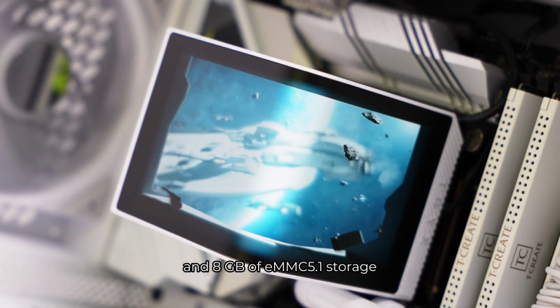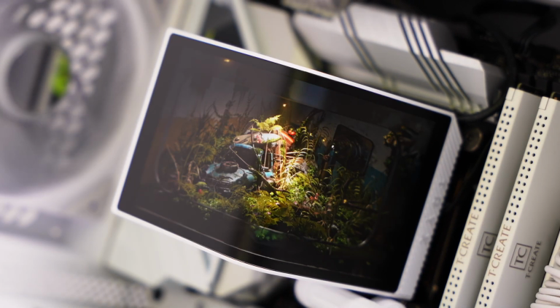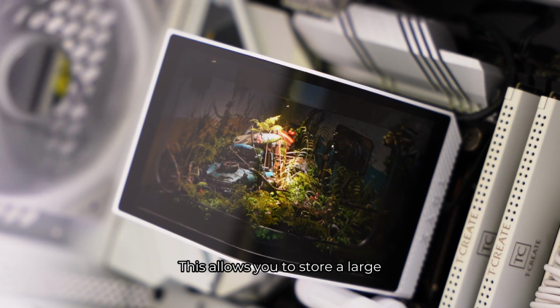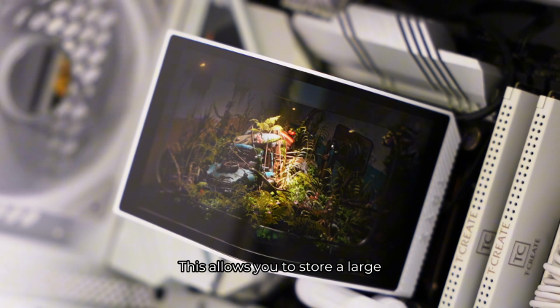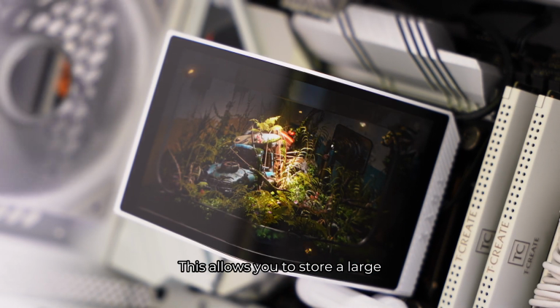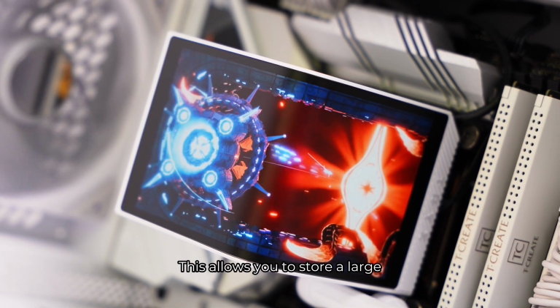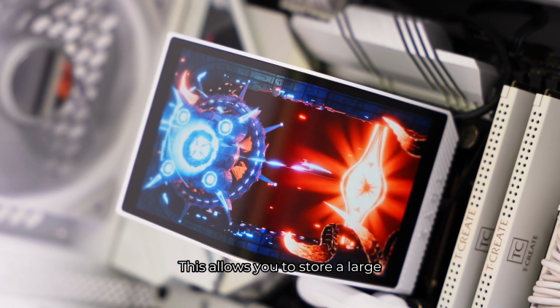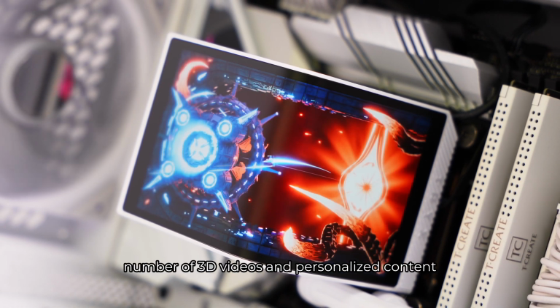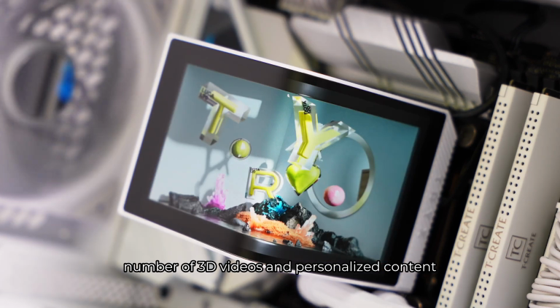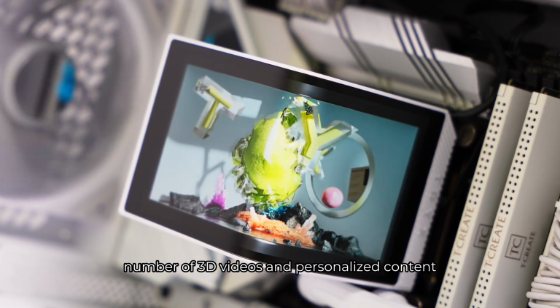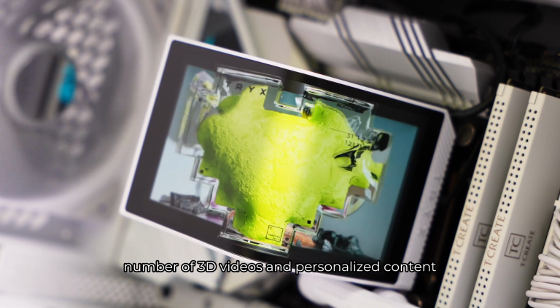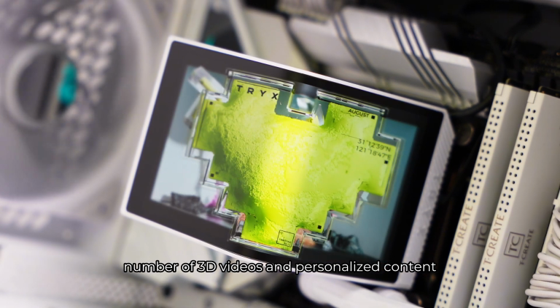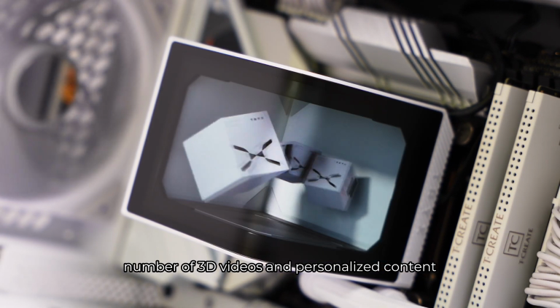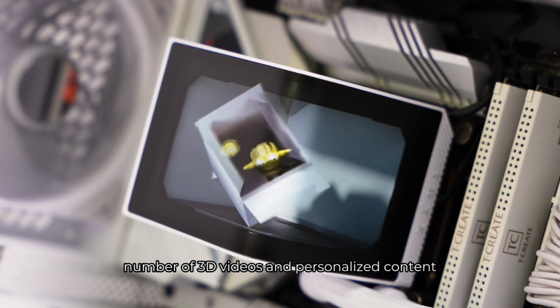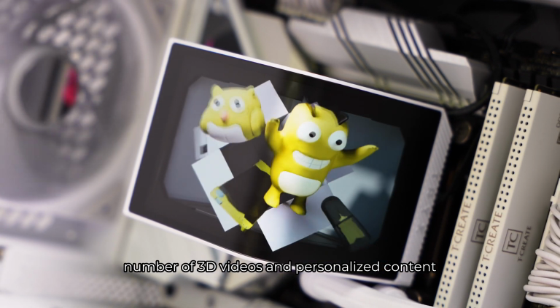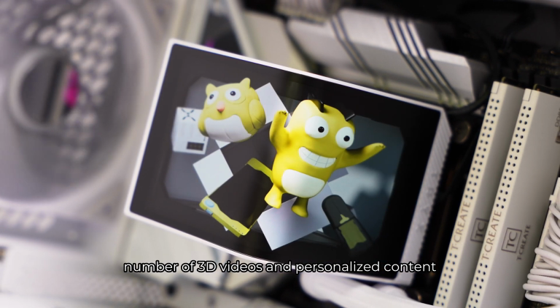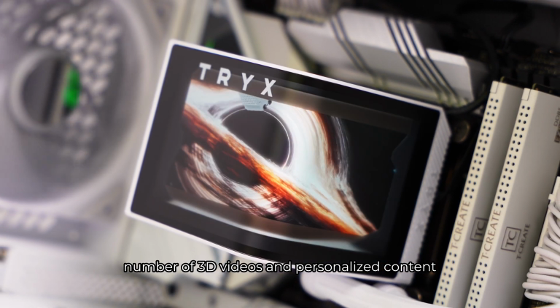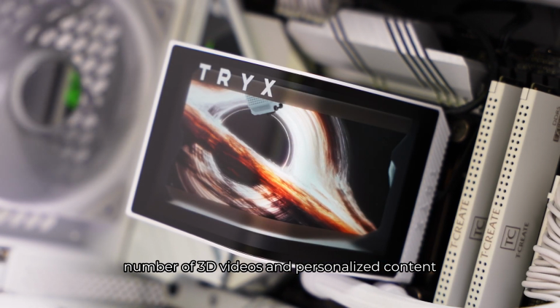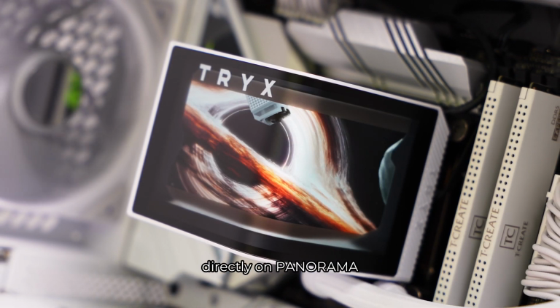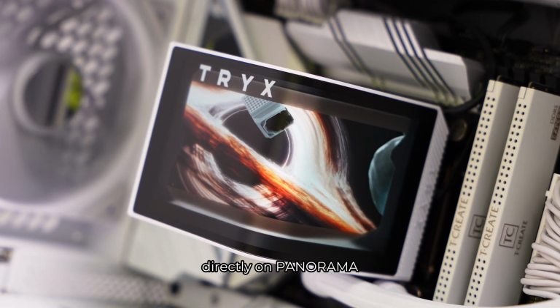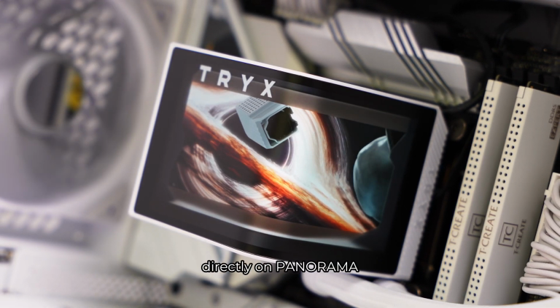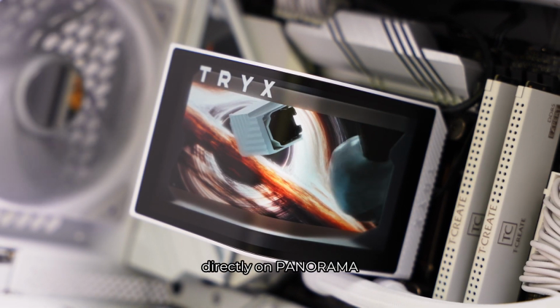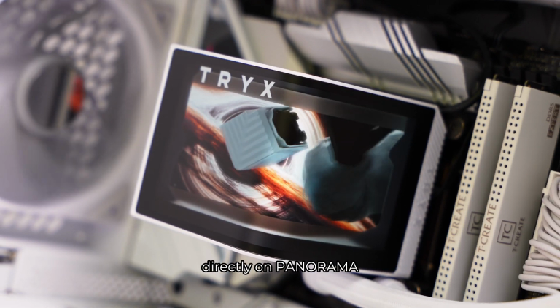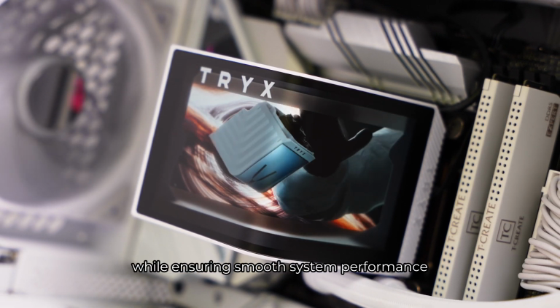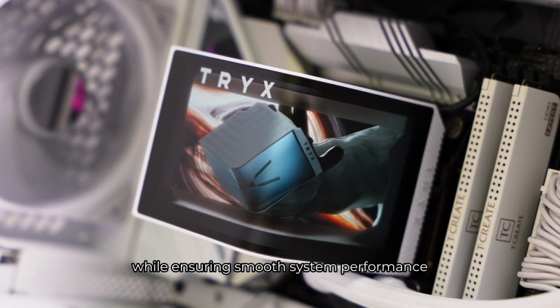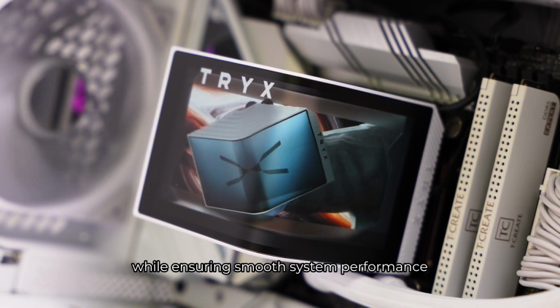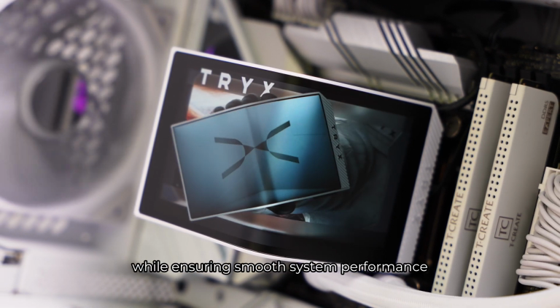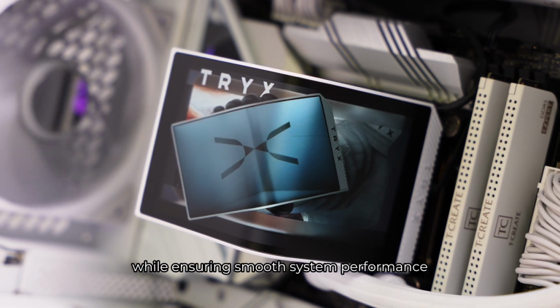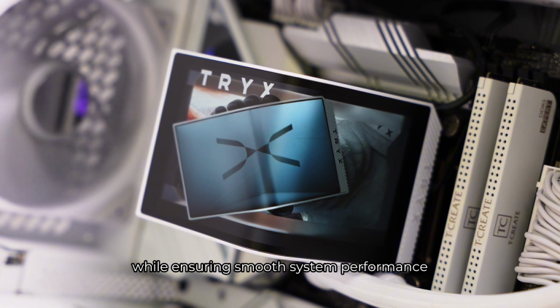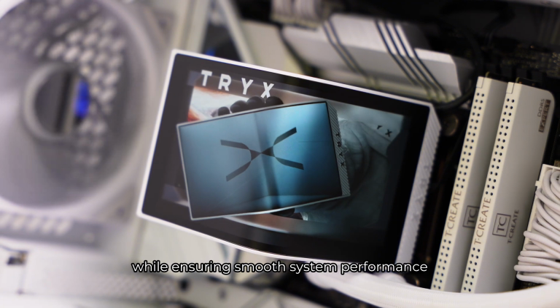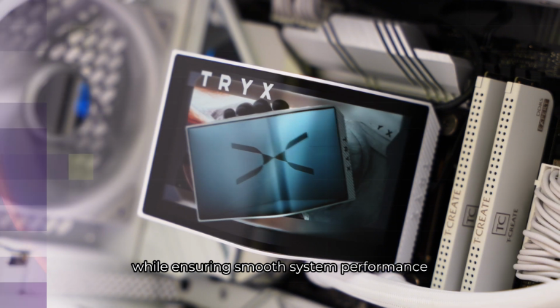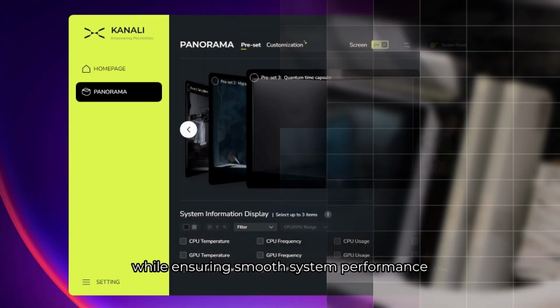This allows you to store a large number of 3D videos and personalized content directly on Panorama while ensuring smooth system performance.